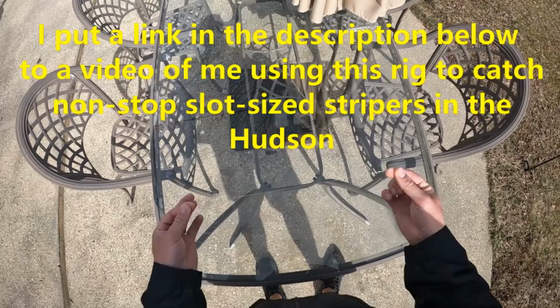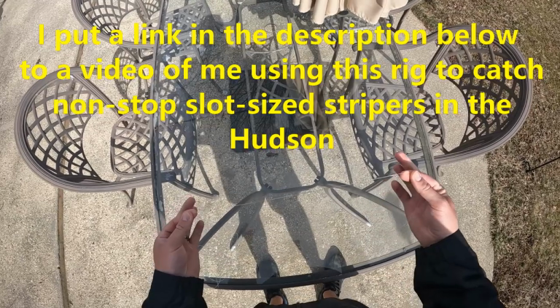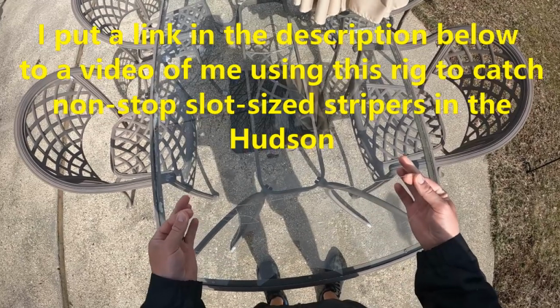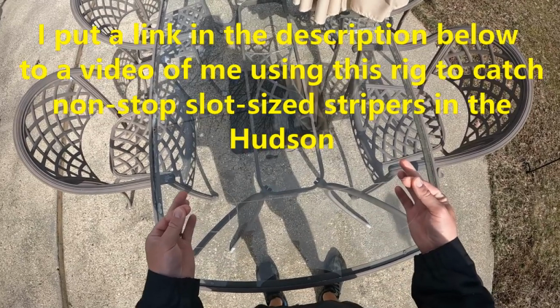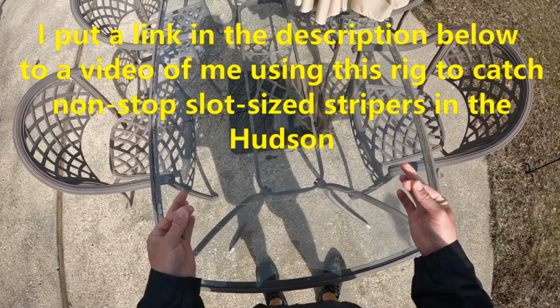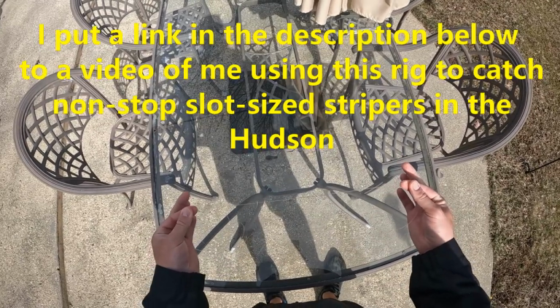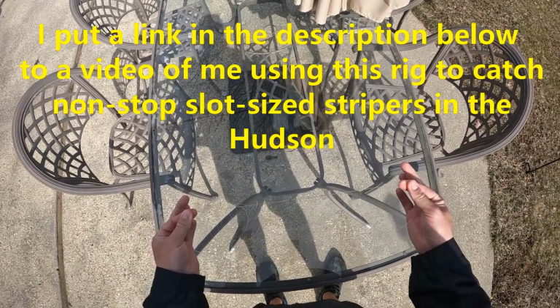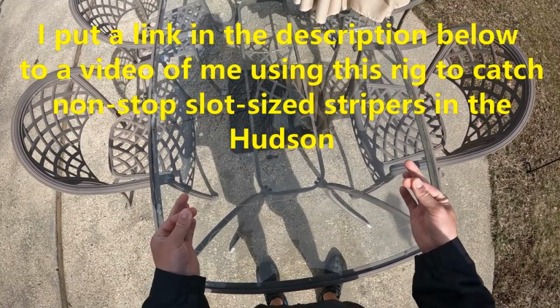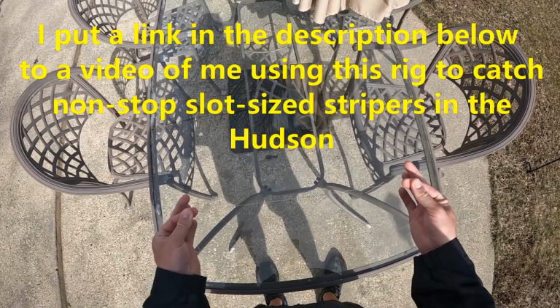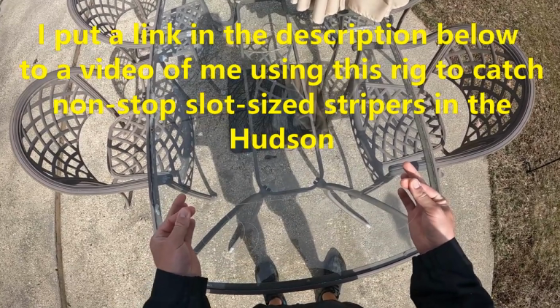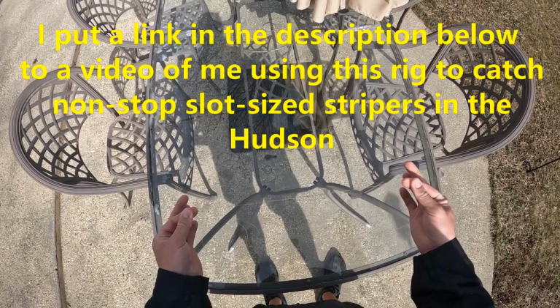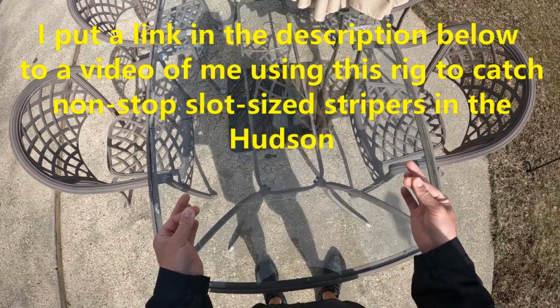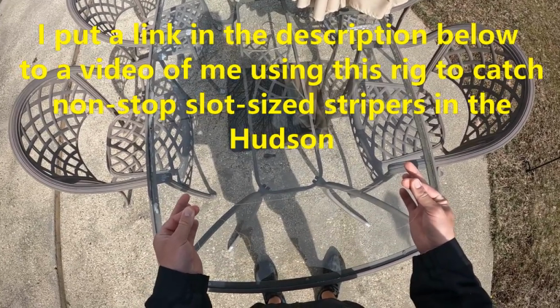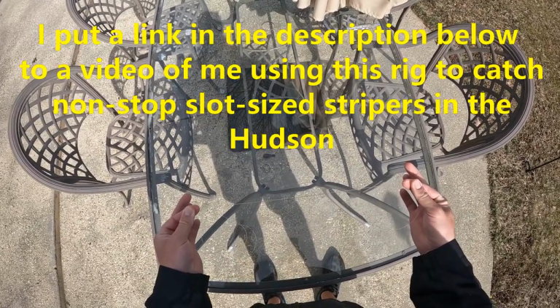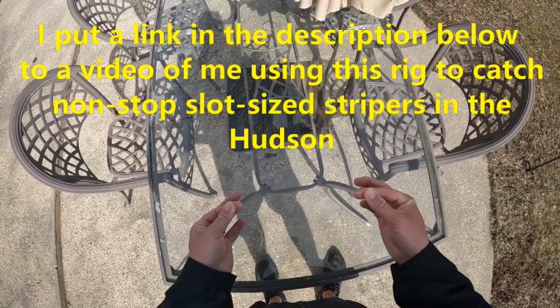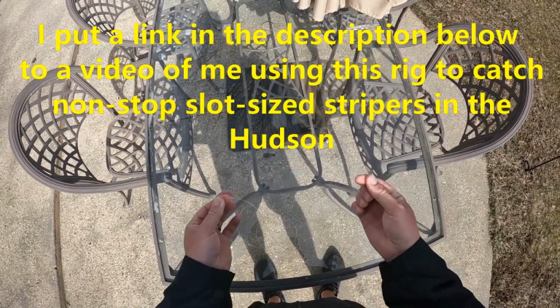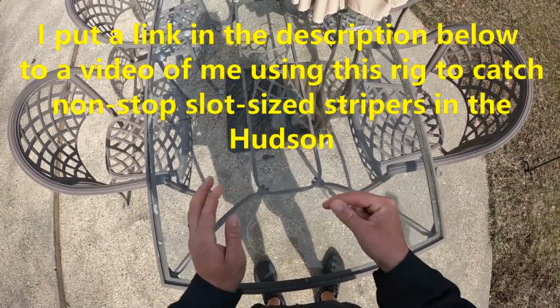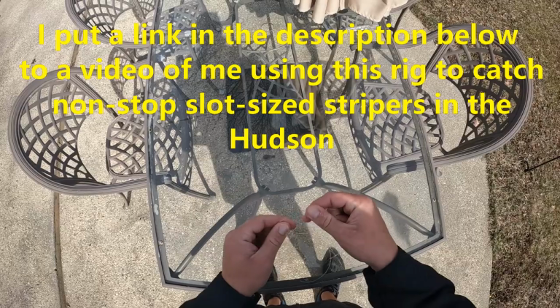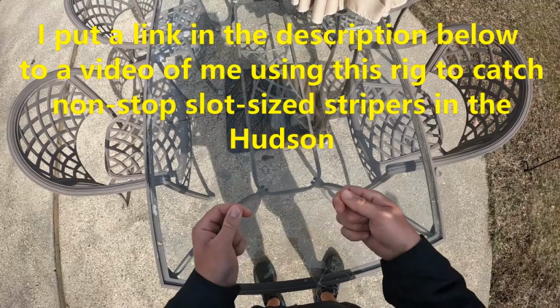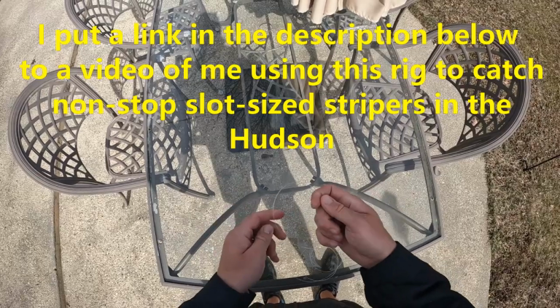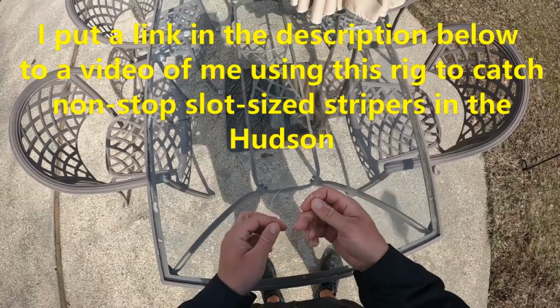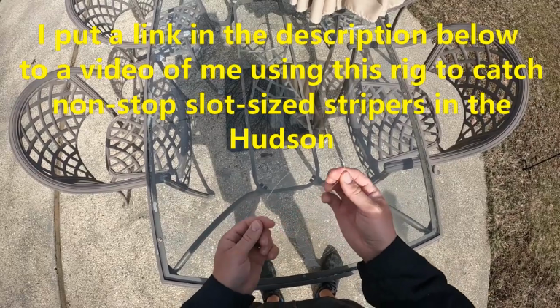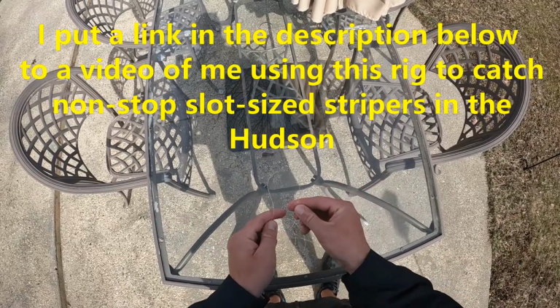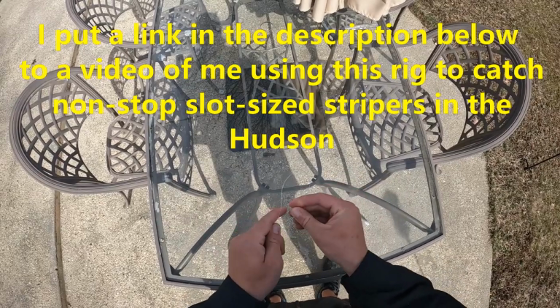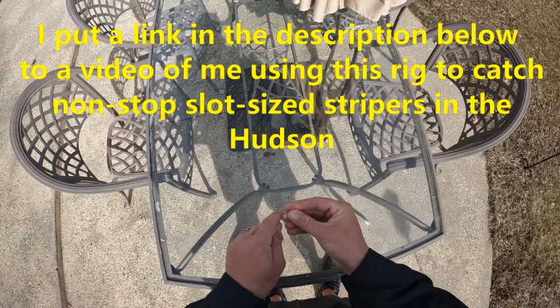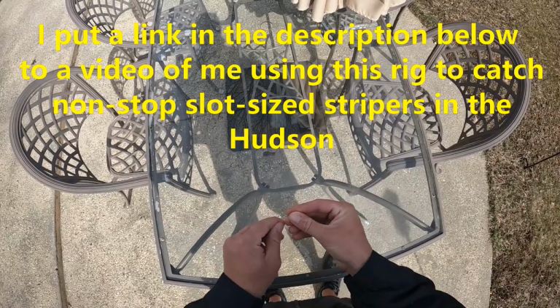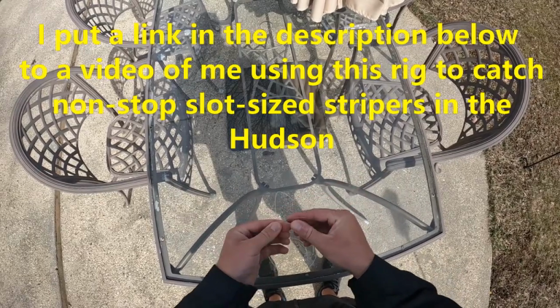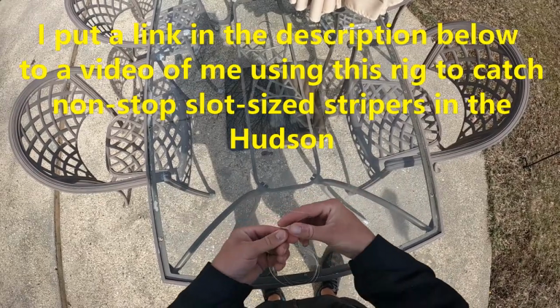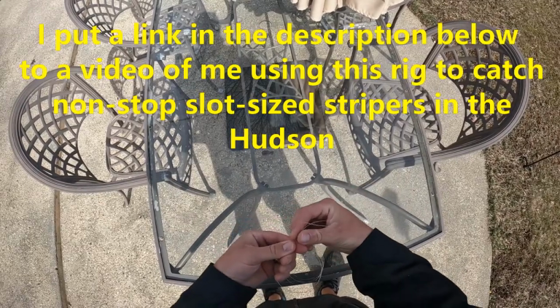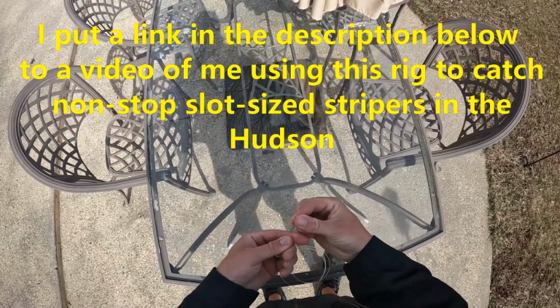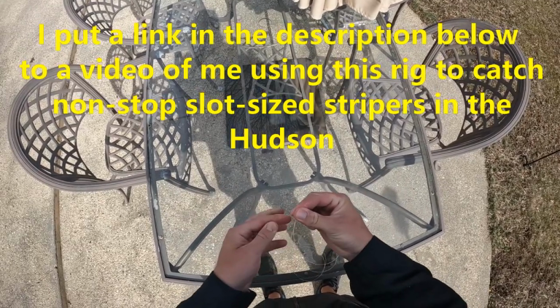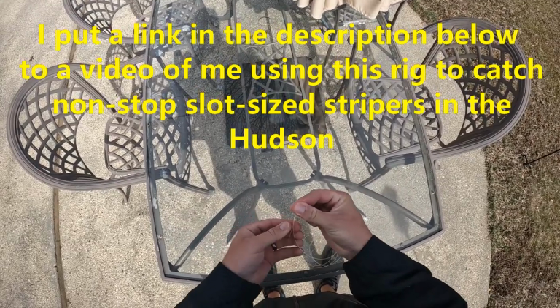I start with 40 pound mono — that's what I like to make my rigs out of. This is actually fluorocarbon, I didn't have any mono on me. And I'm going to start by just making a loop for the sinker.